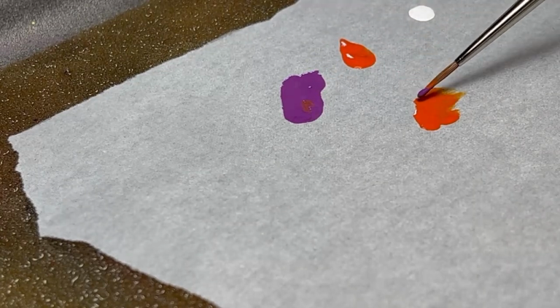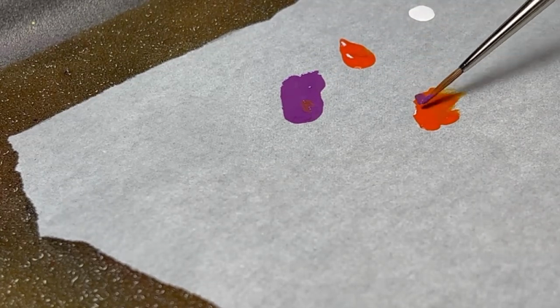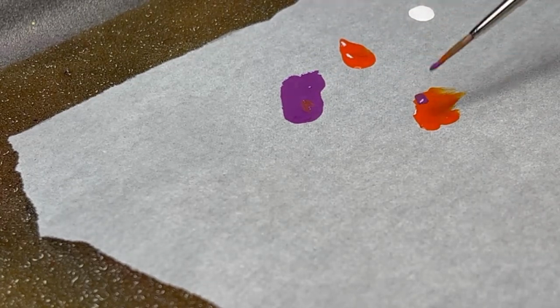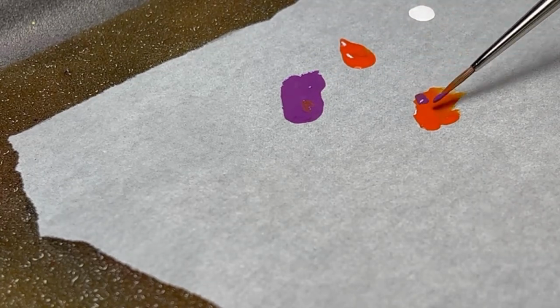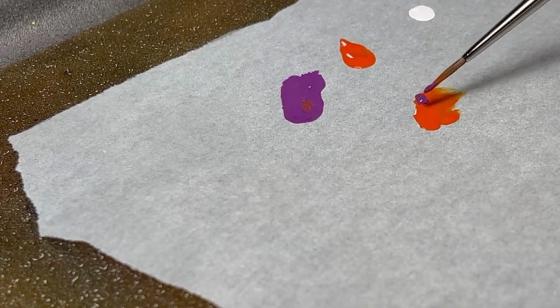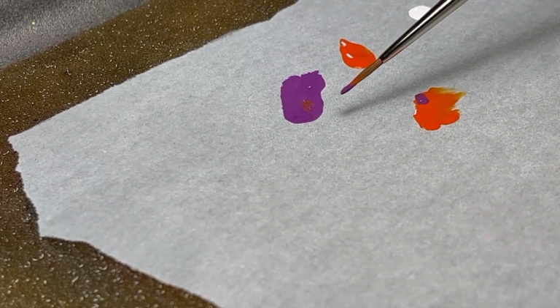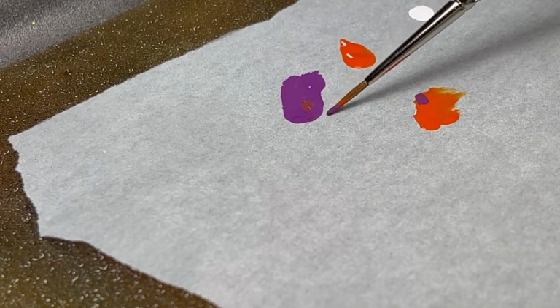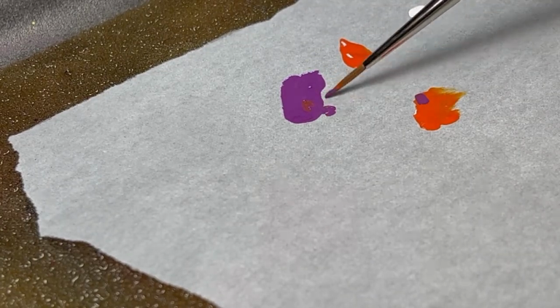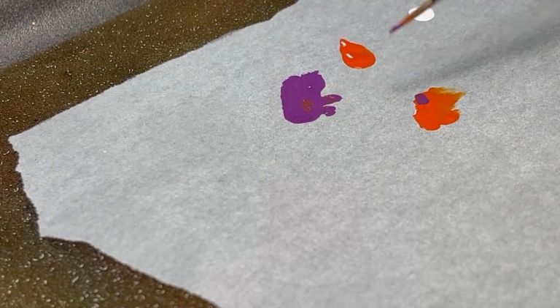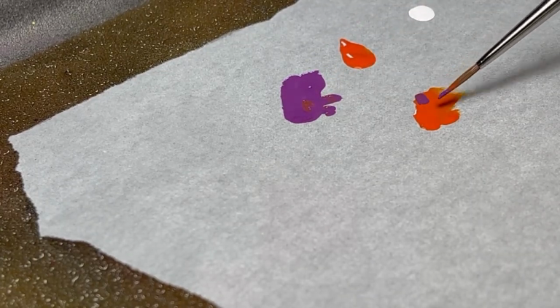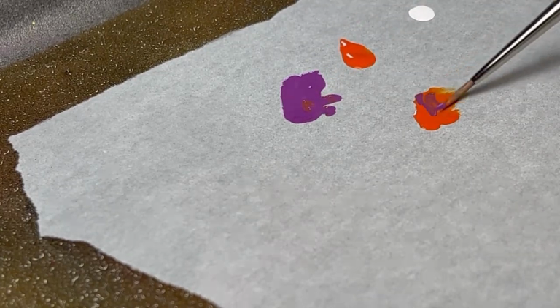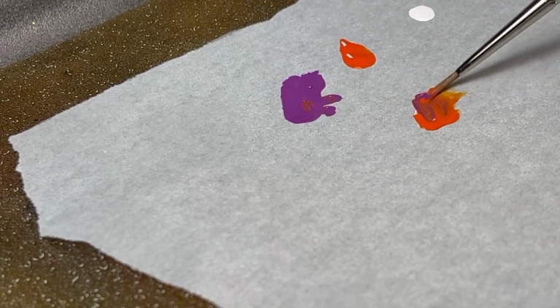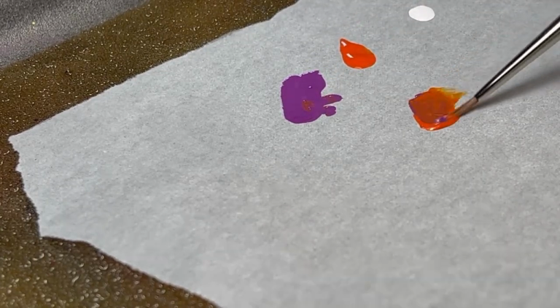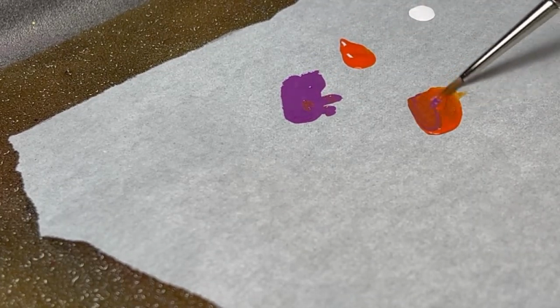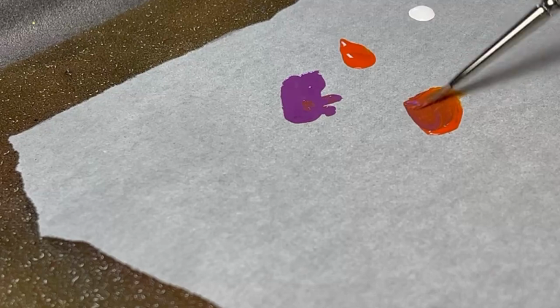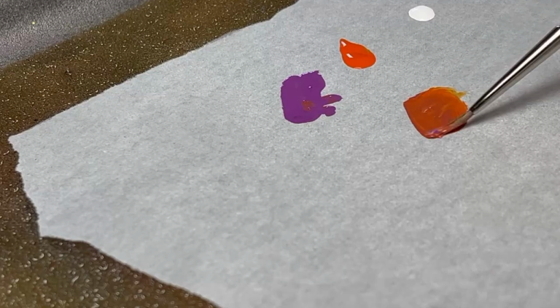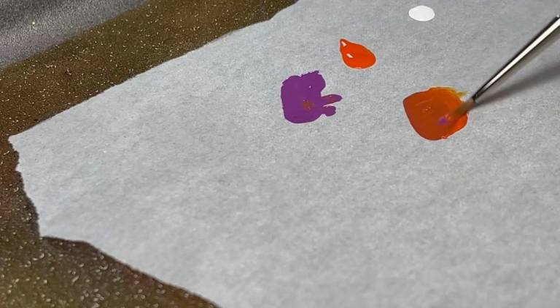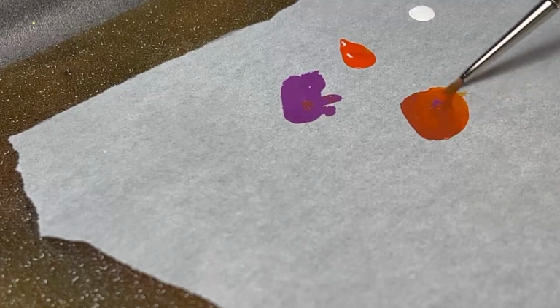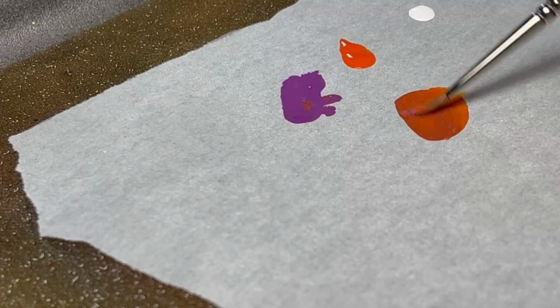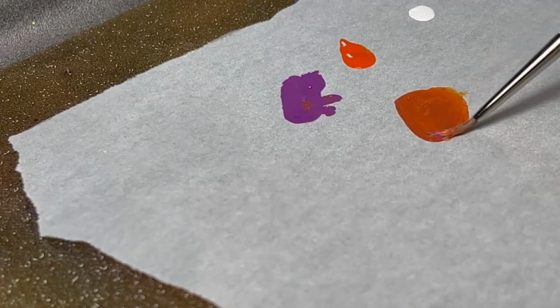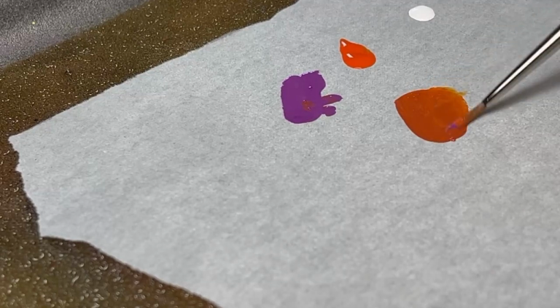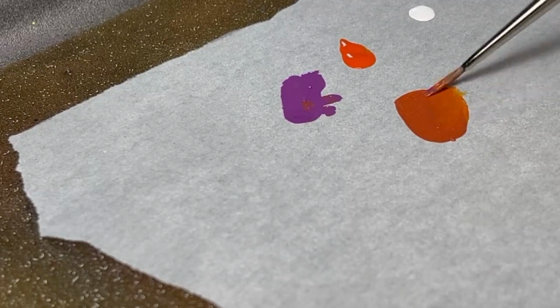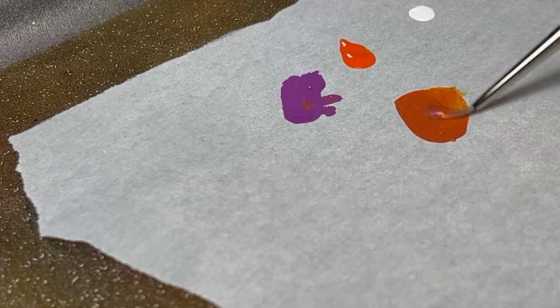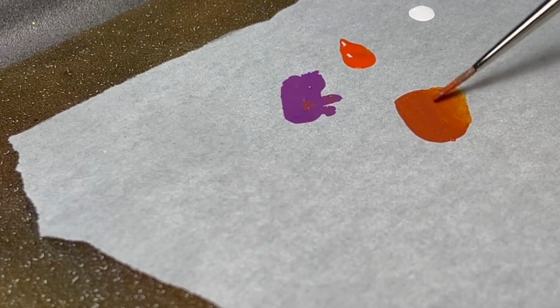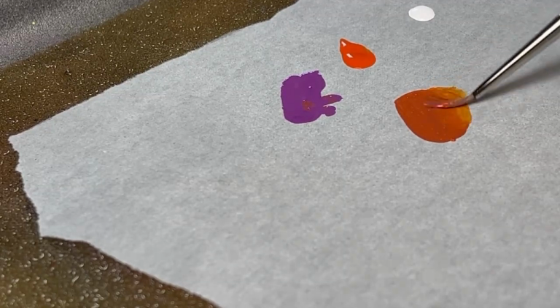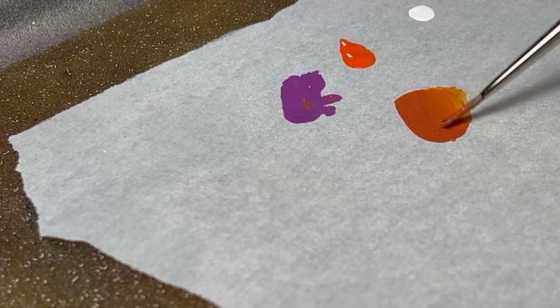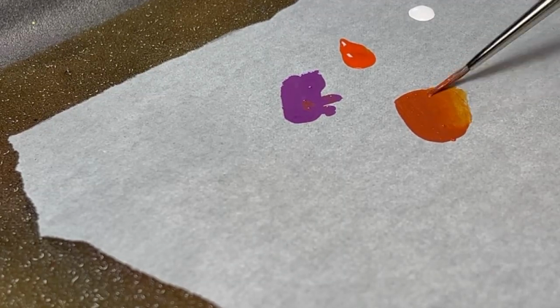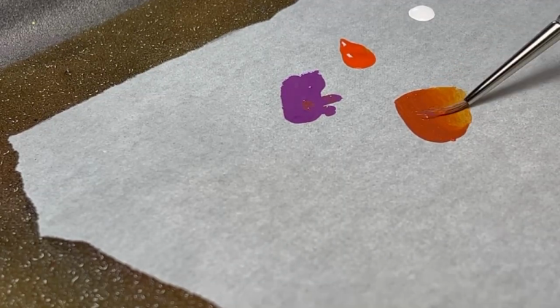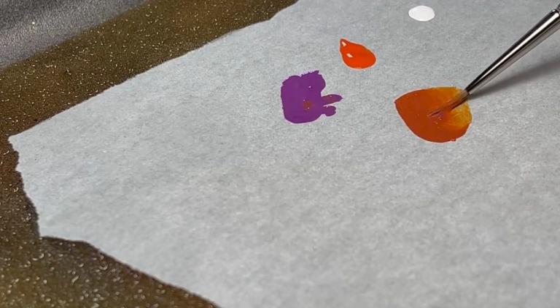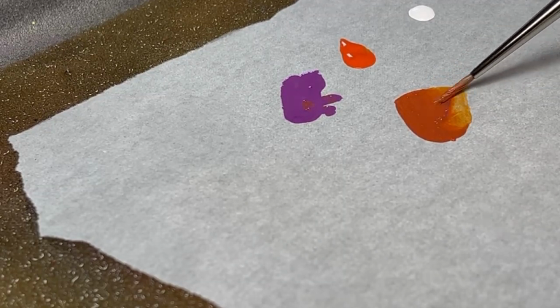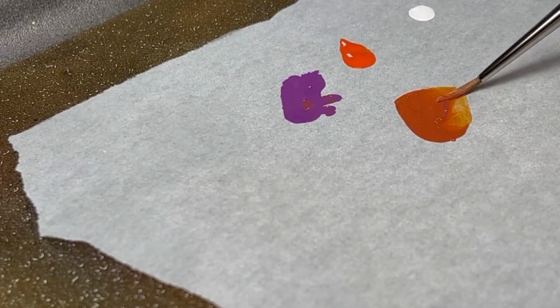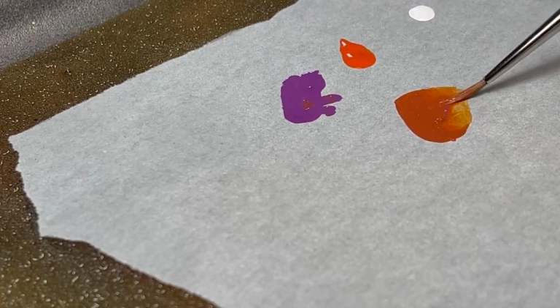I add small amounts of purple to the orange until I reach my desired shadow color. Then I proceed to add white in very small amounts.